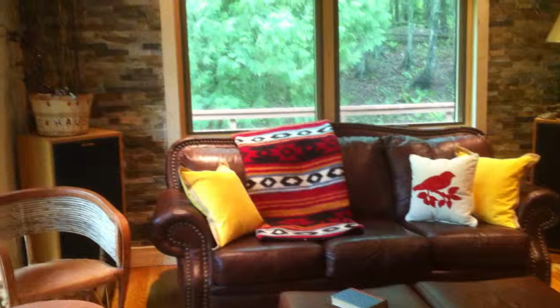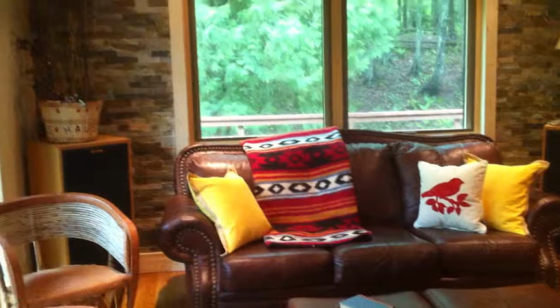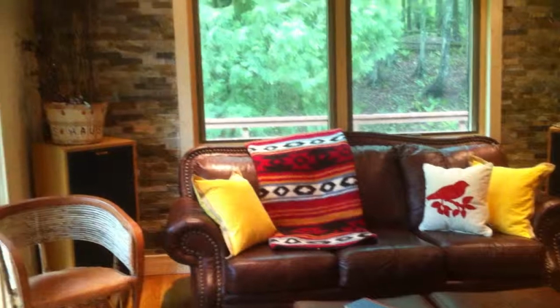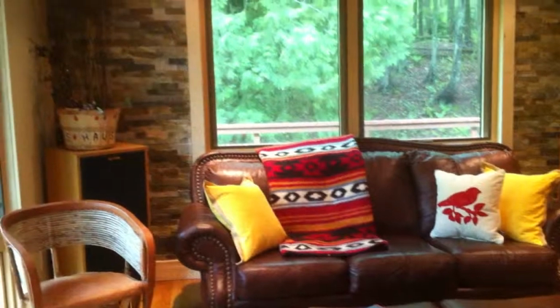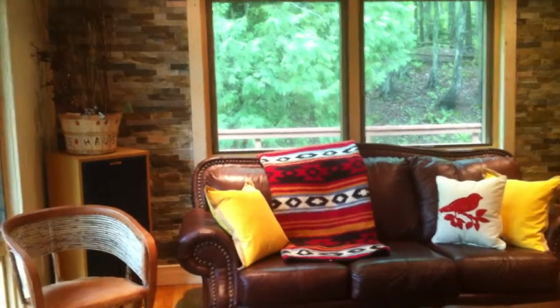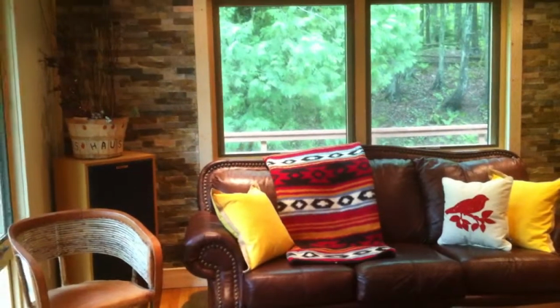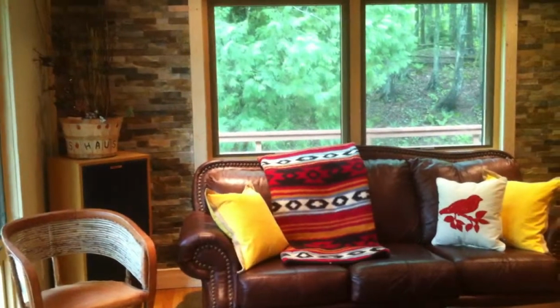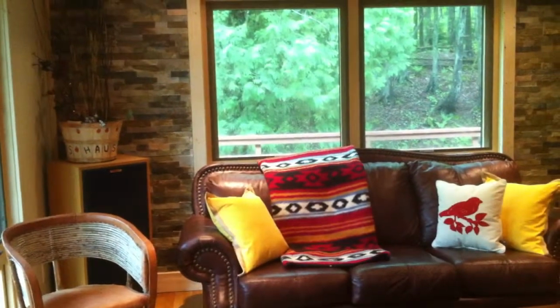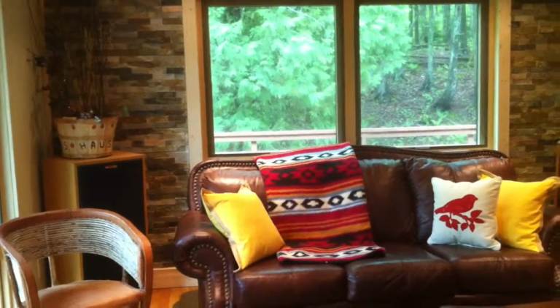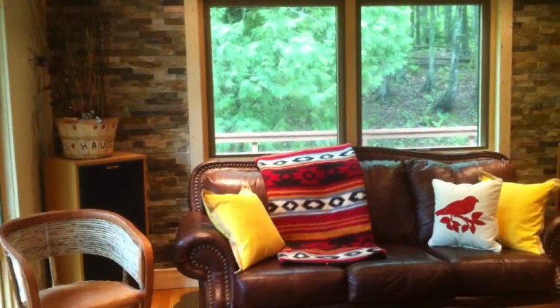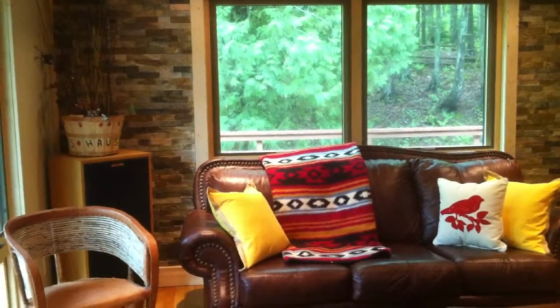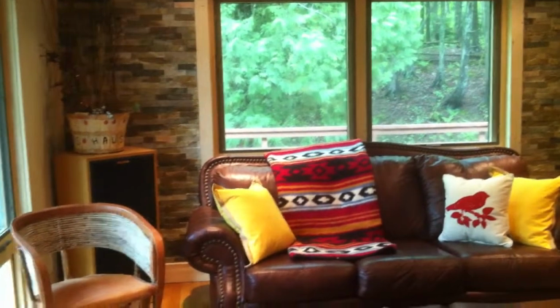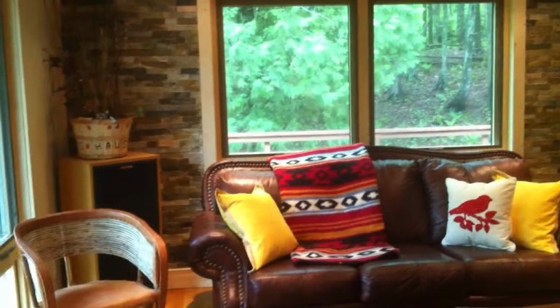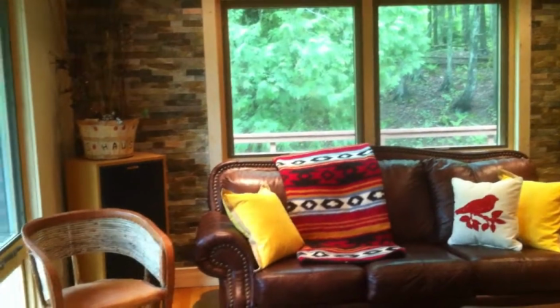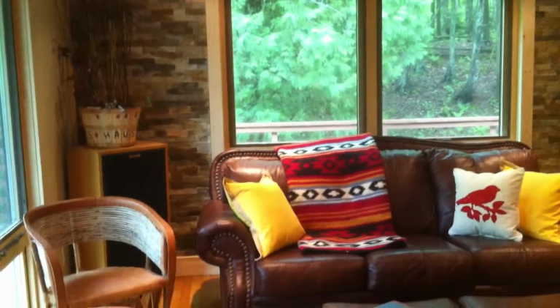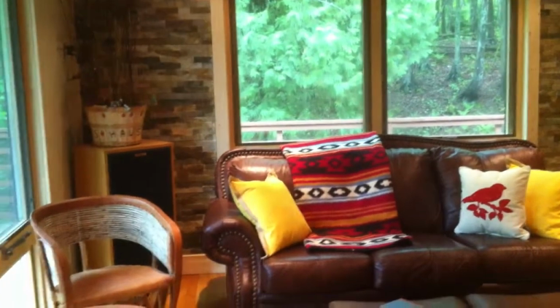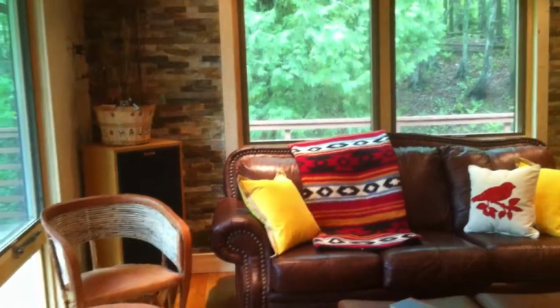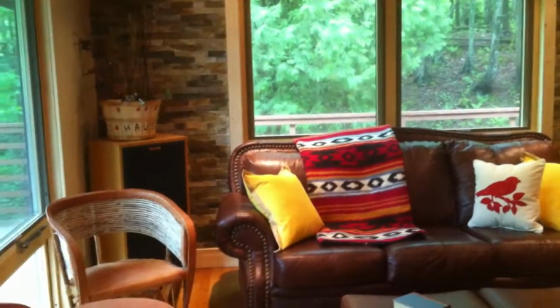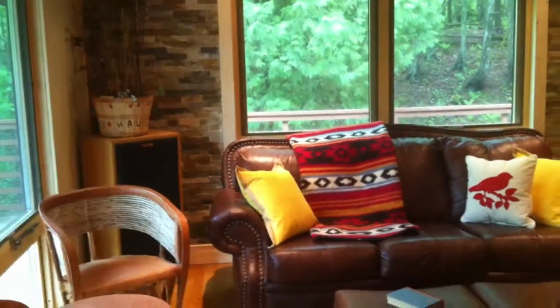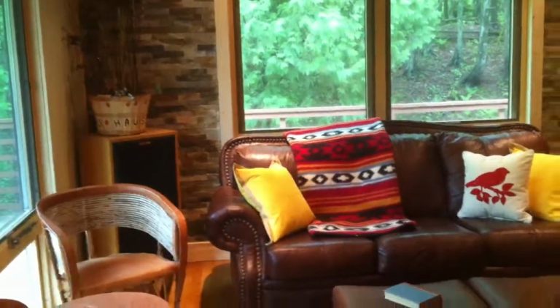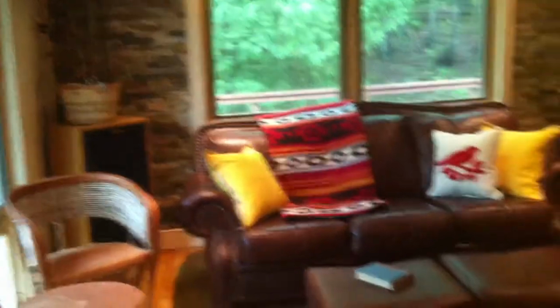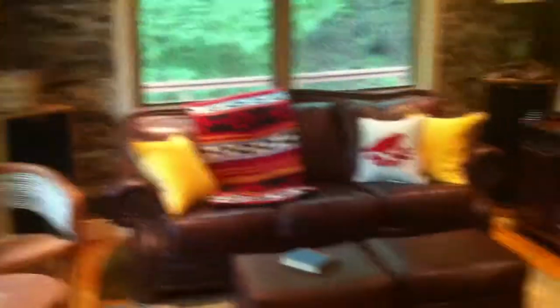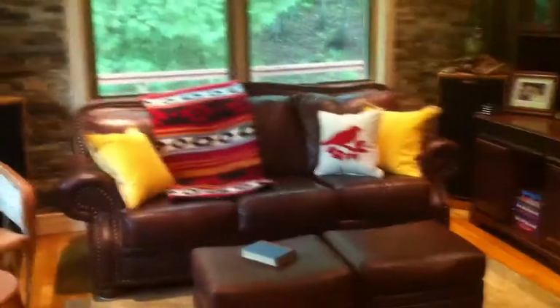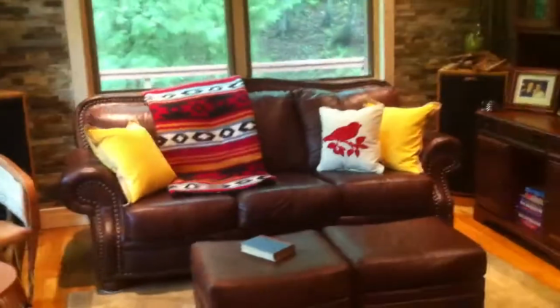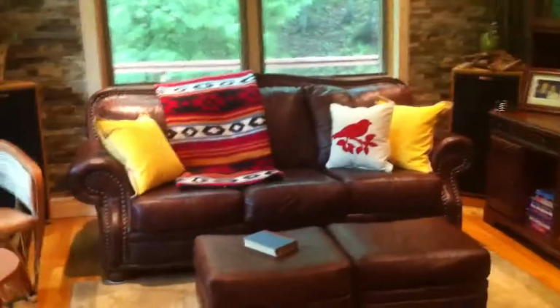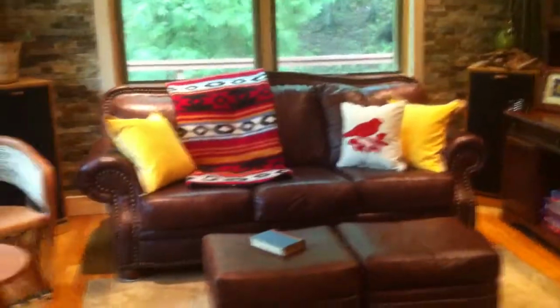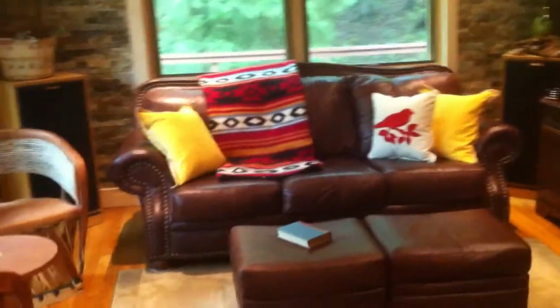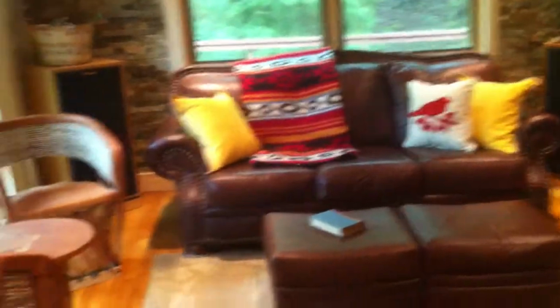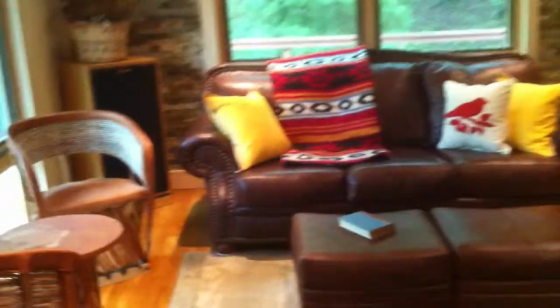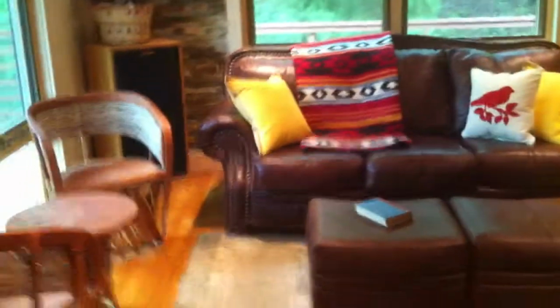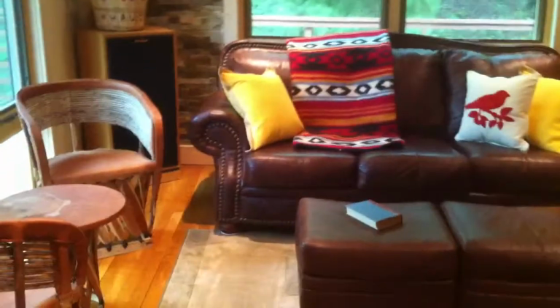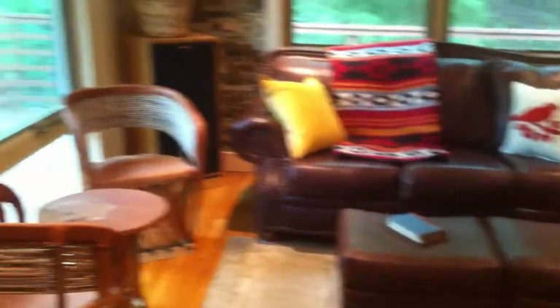Hi, this is Rick Hauser from Hauser's Bayfield Cabin. This is the living room of the cabin.